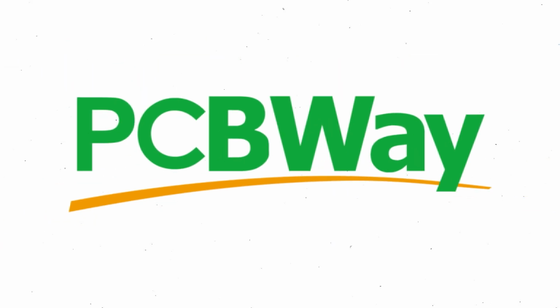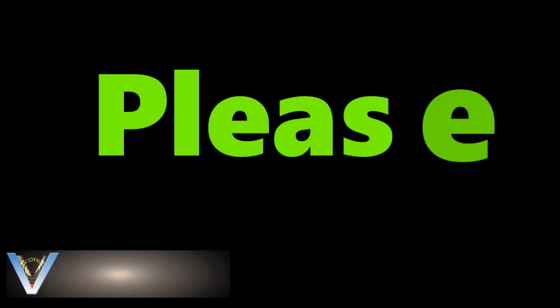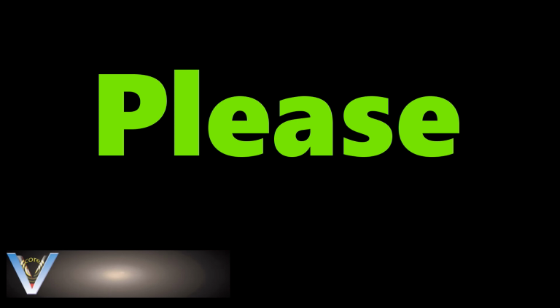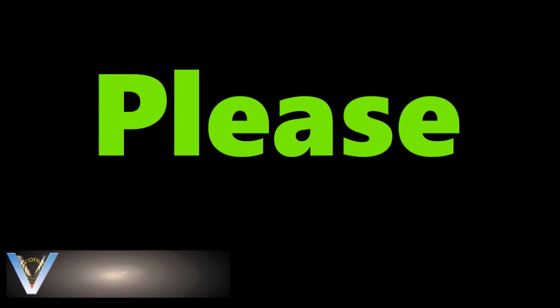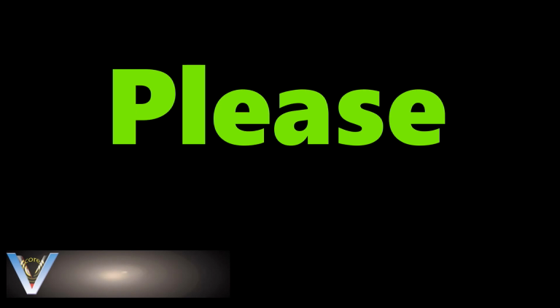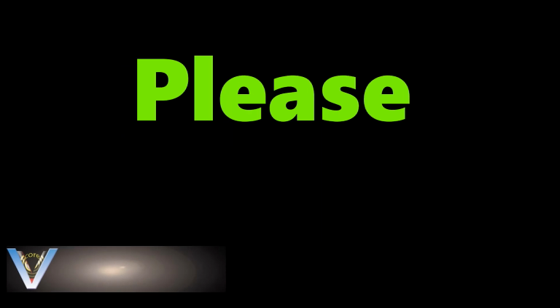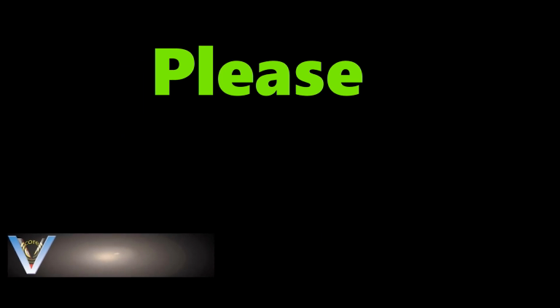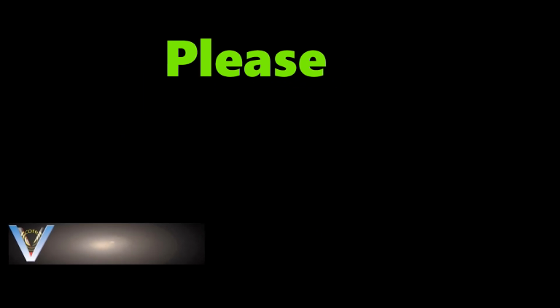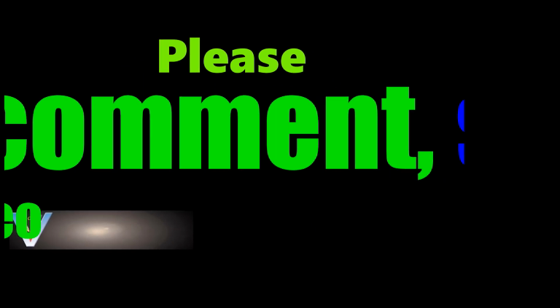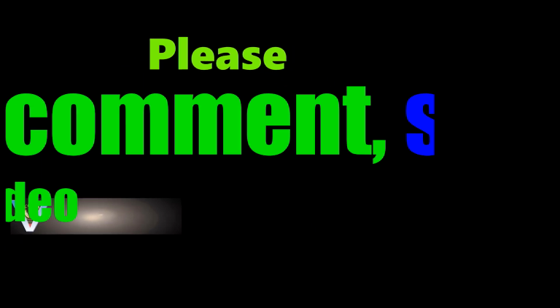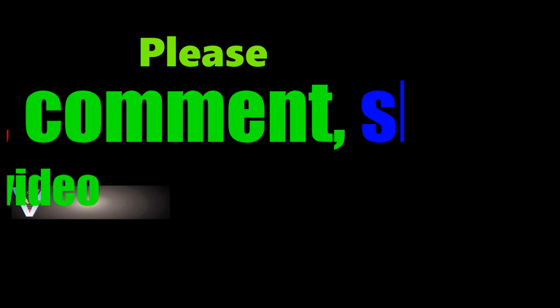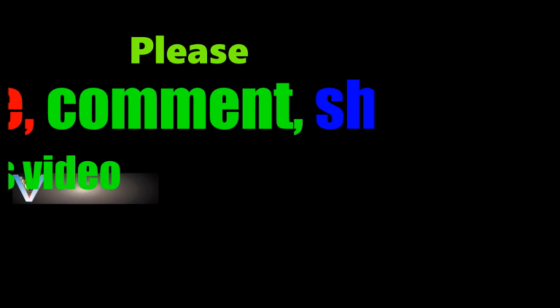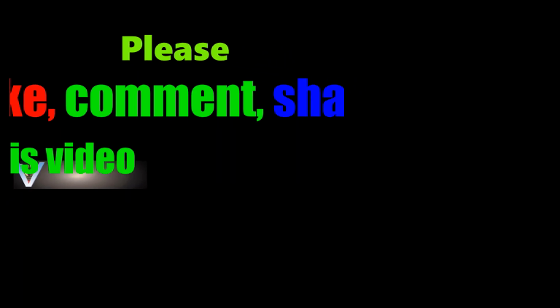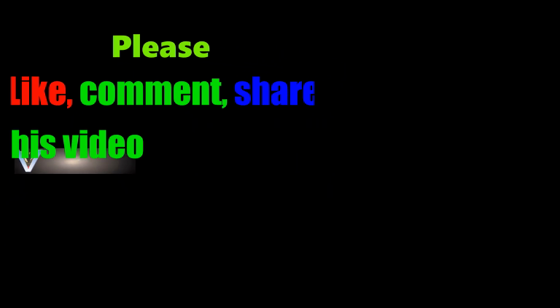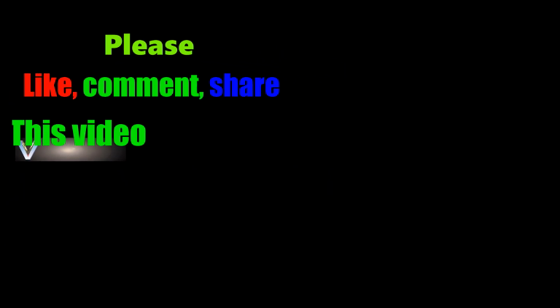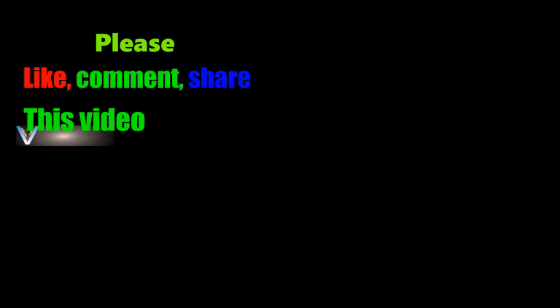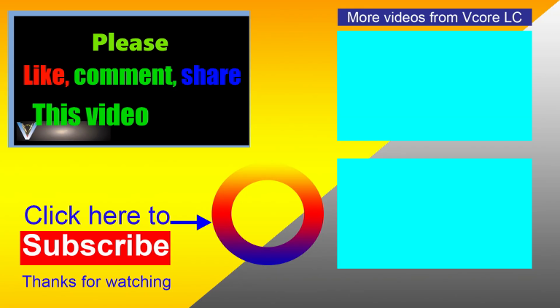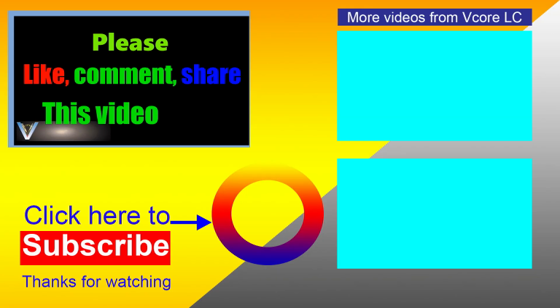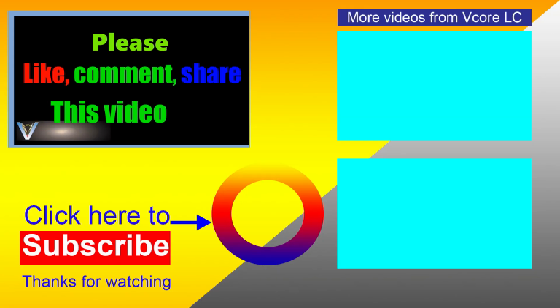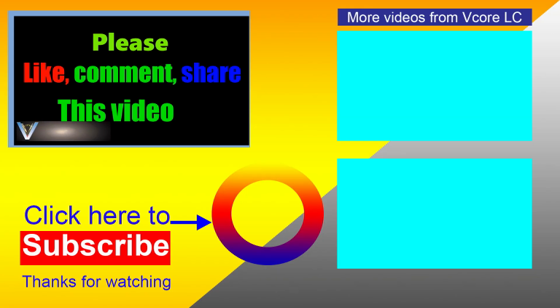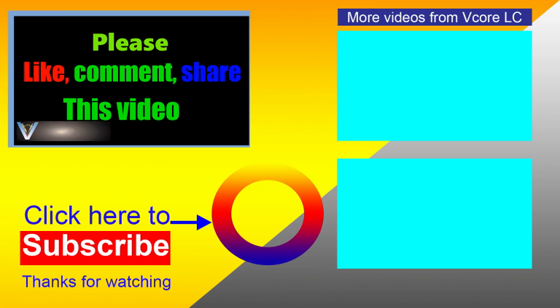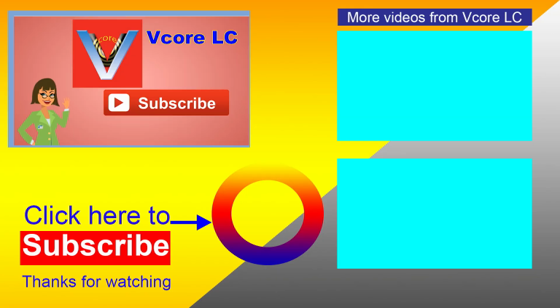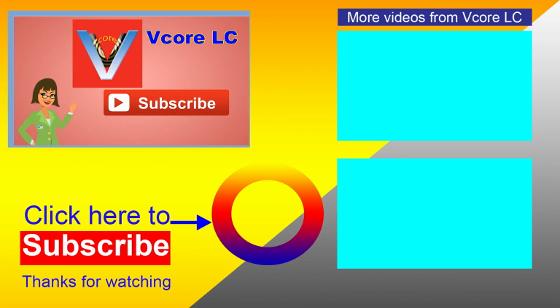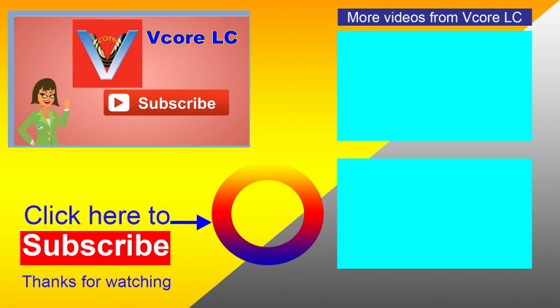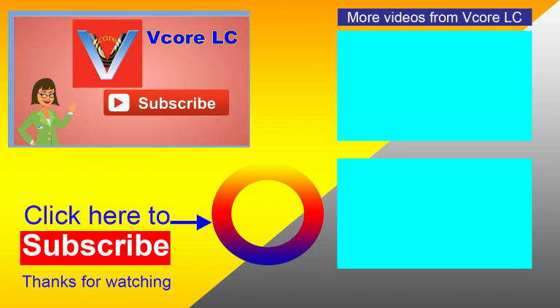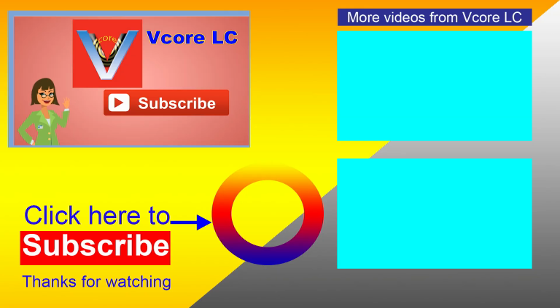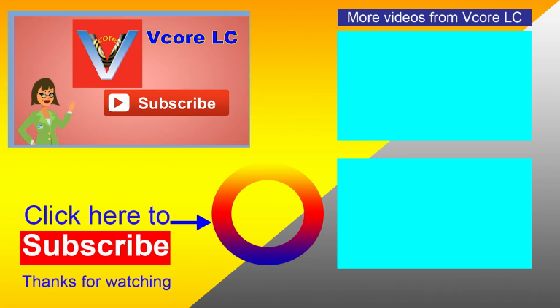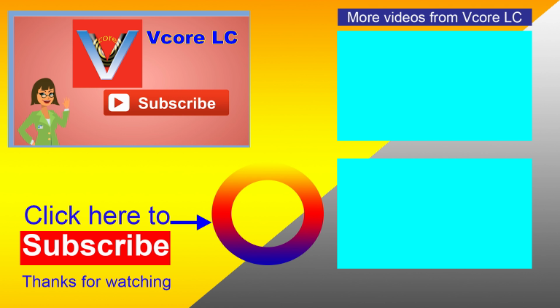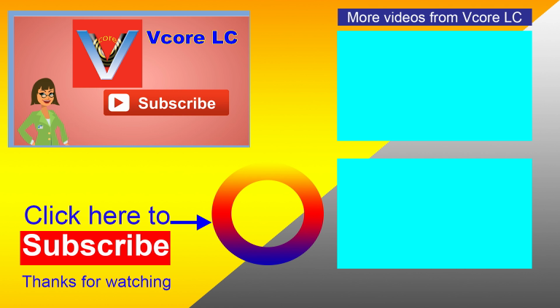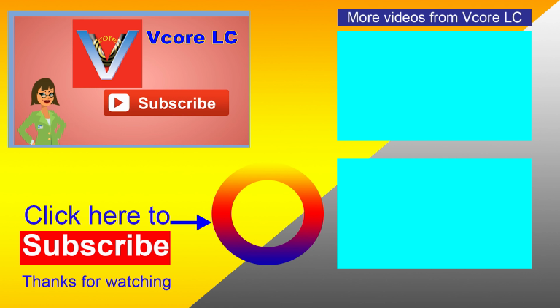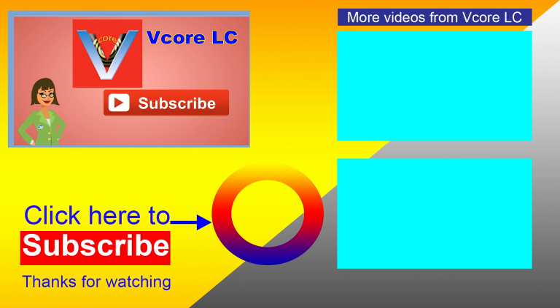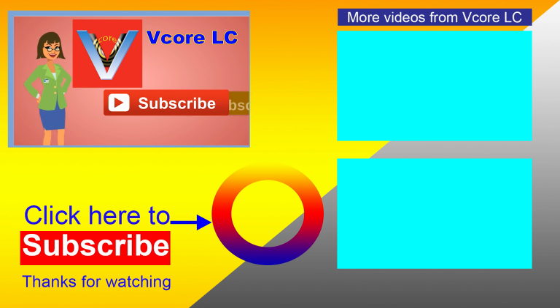If you like this video, hit the thumbs up button, comment your feedback, share this video, and don't forget to subscribe. Bye!